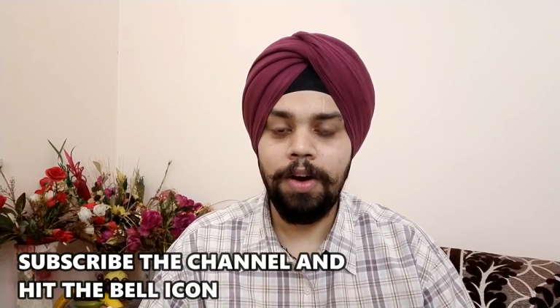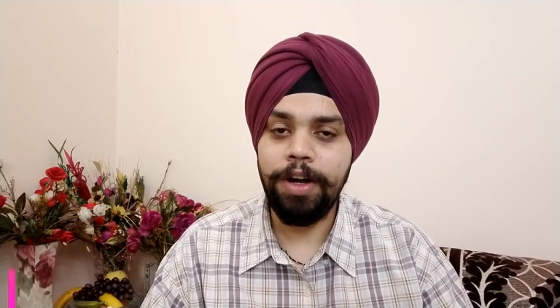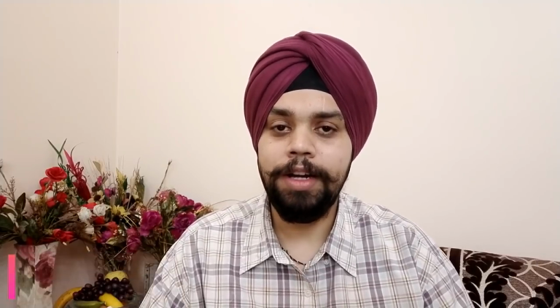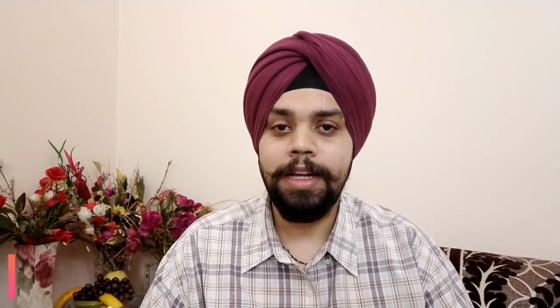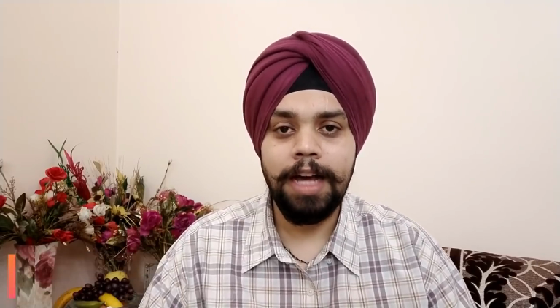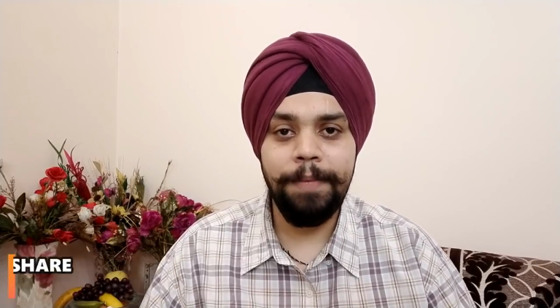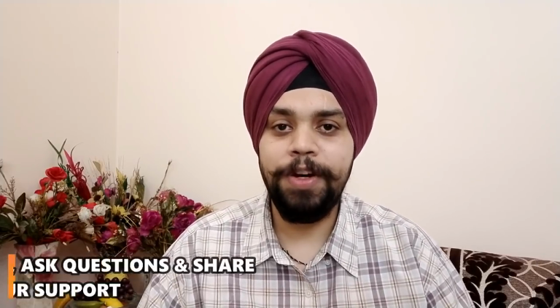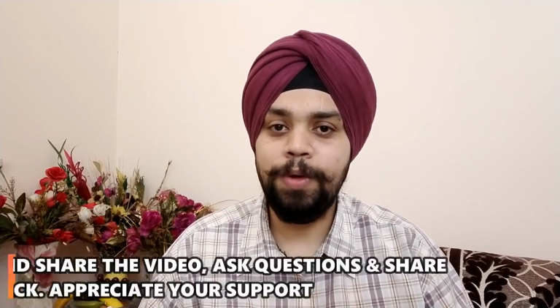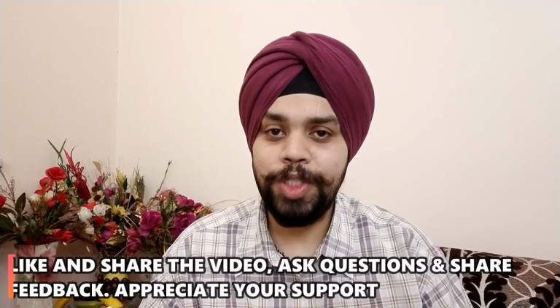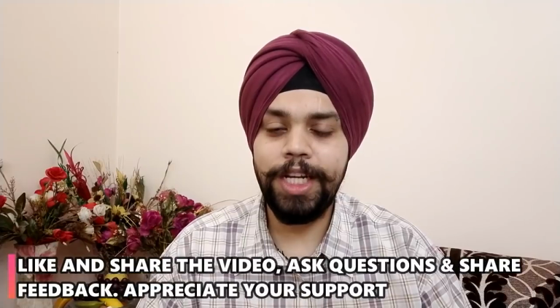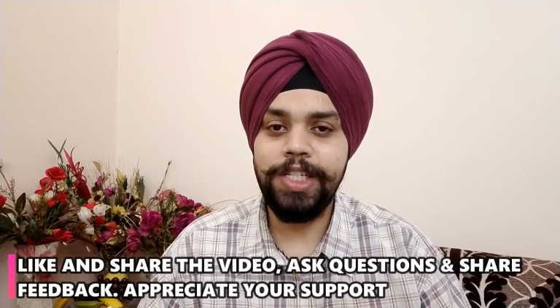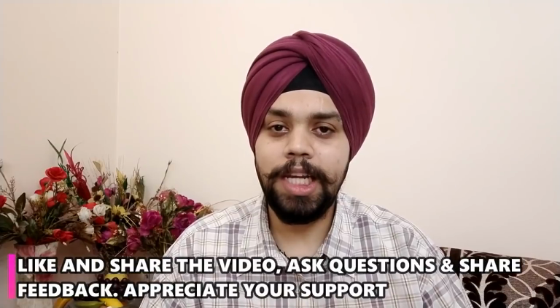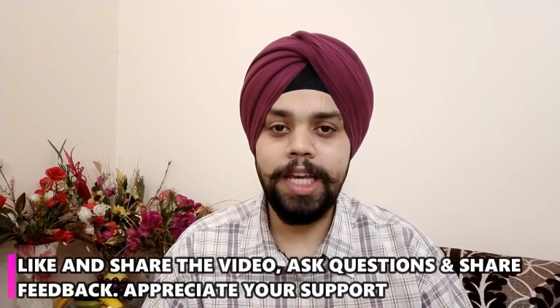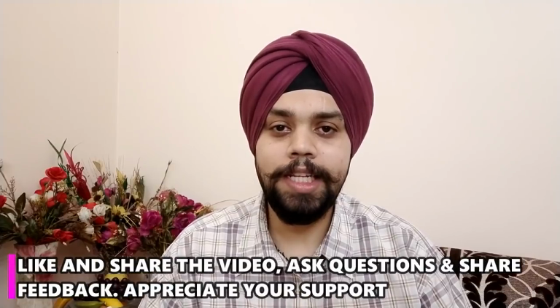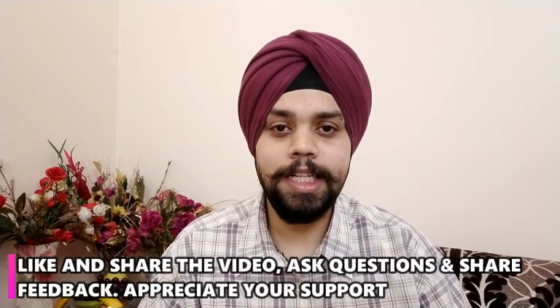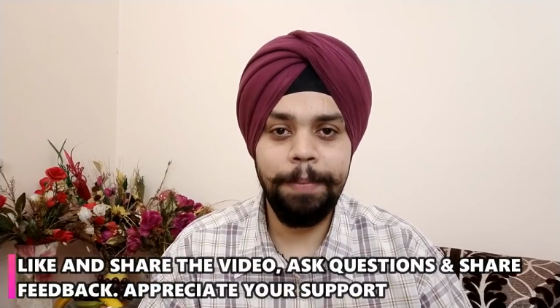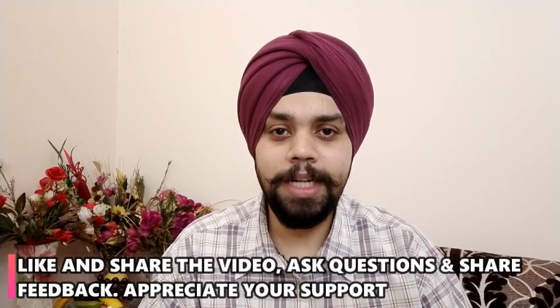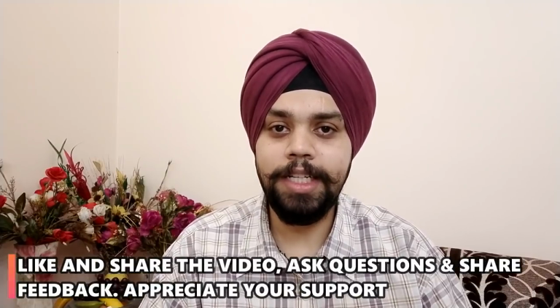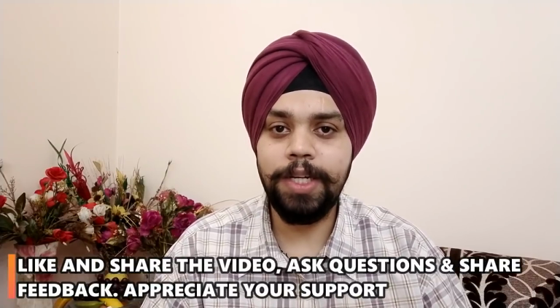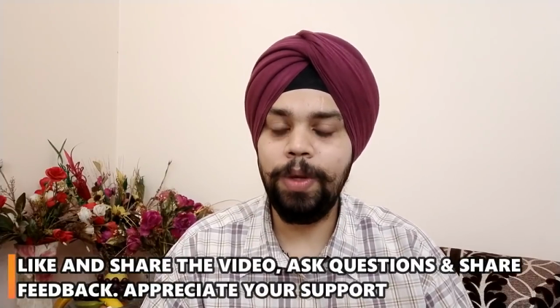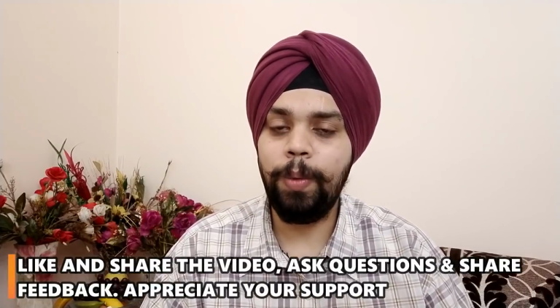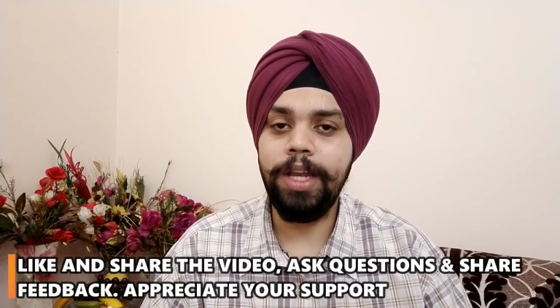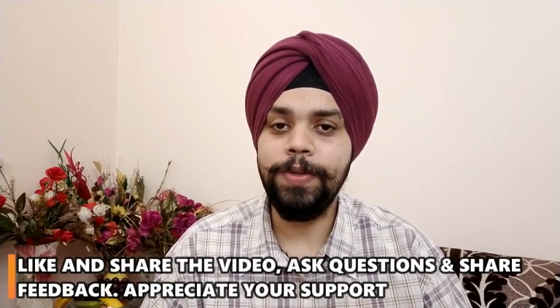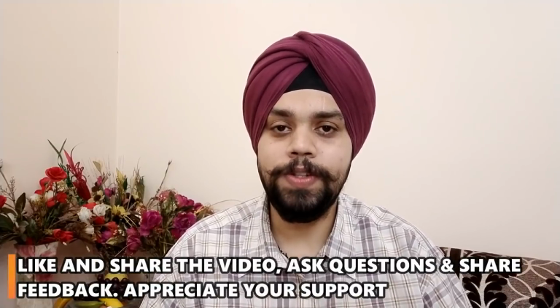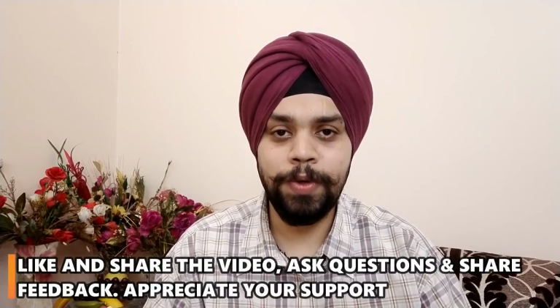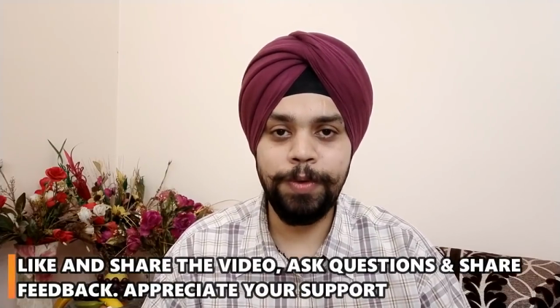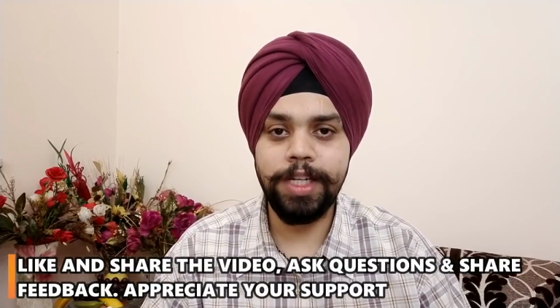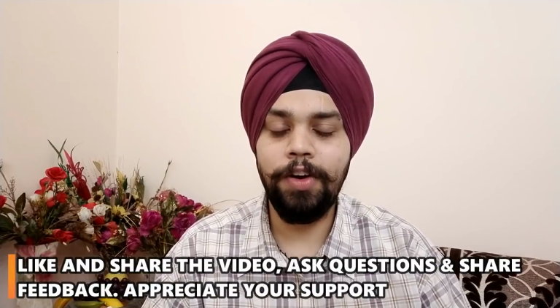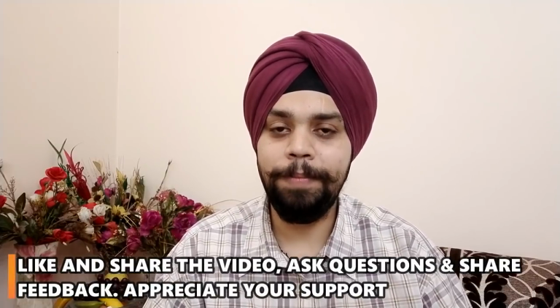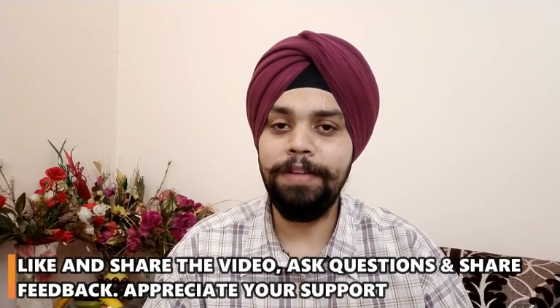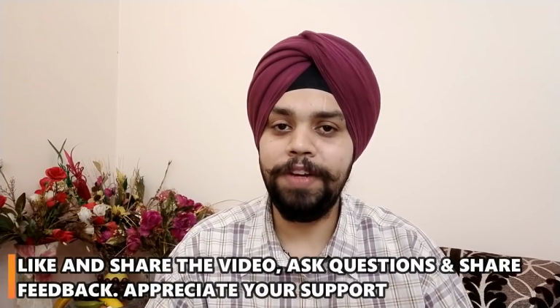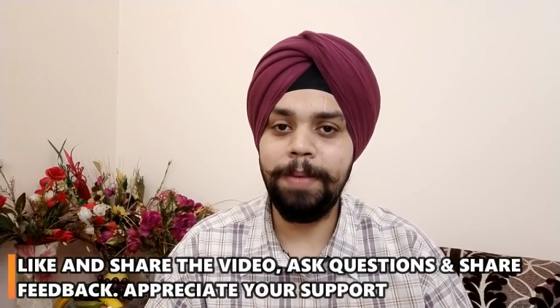Share the video, like, and comment. If you have any questions or feedback, please do ask.